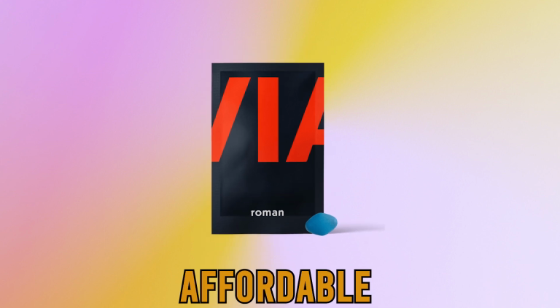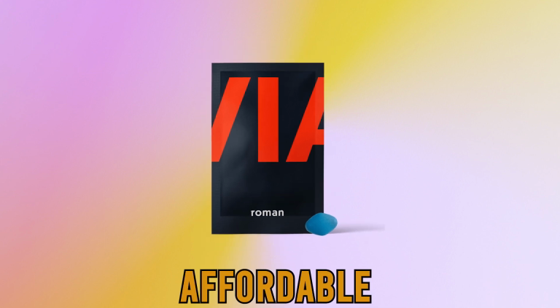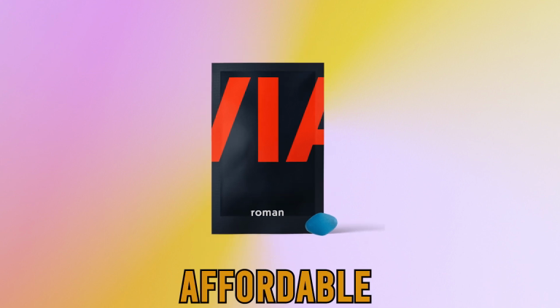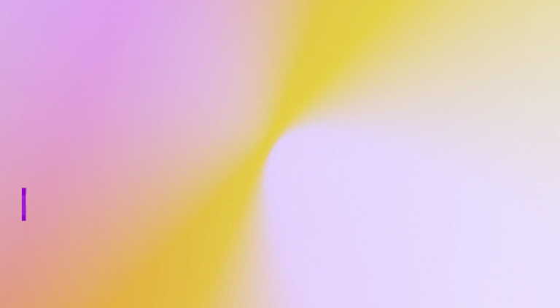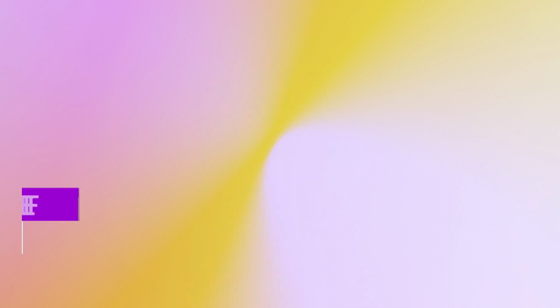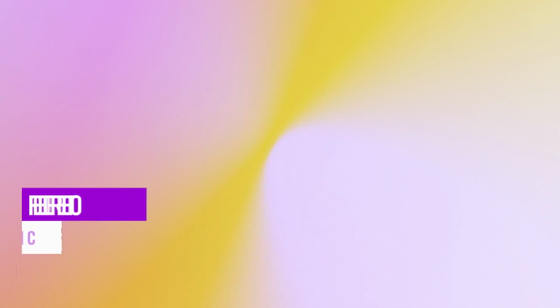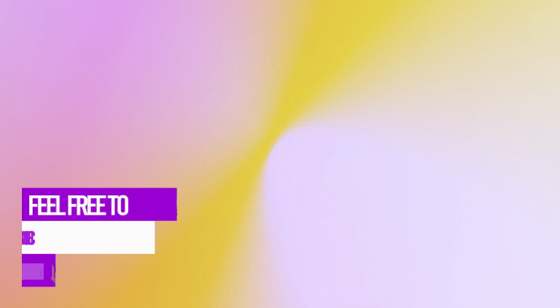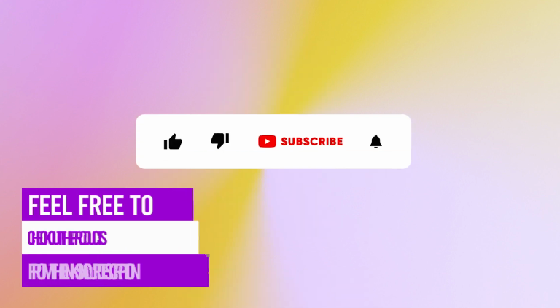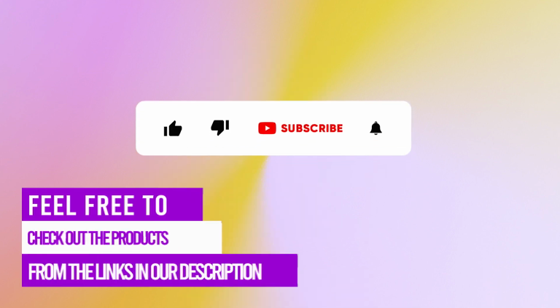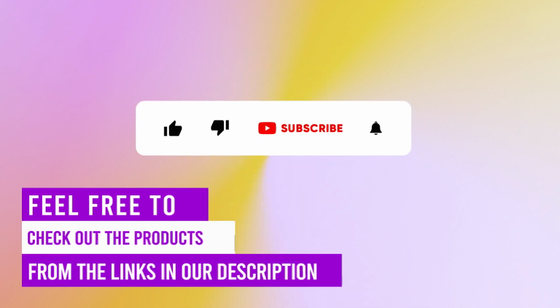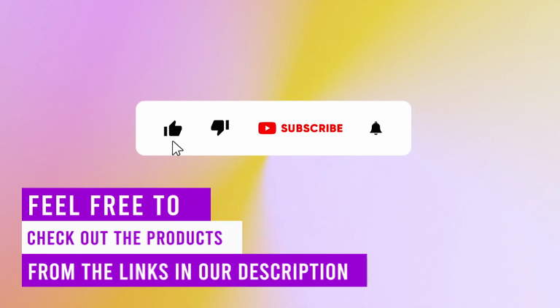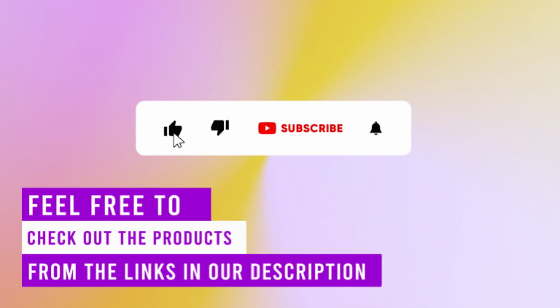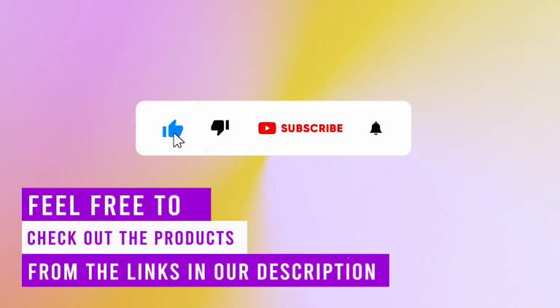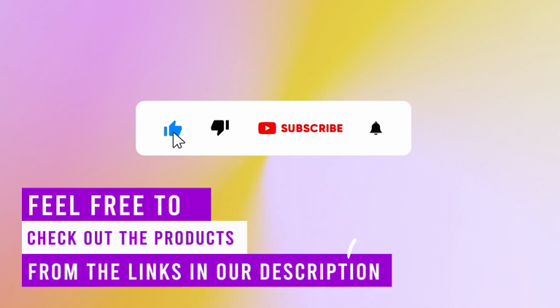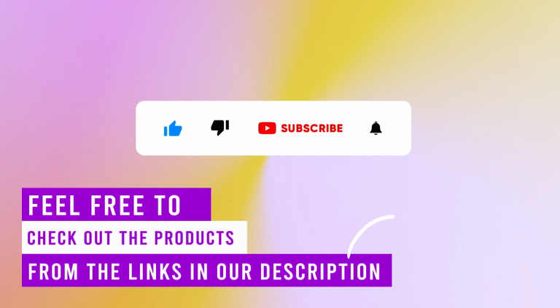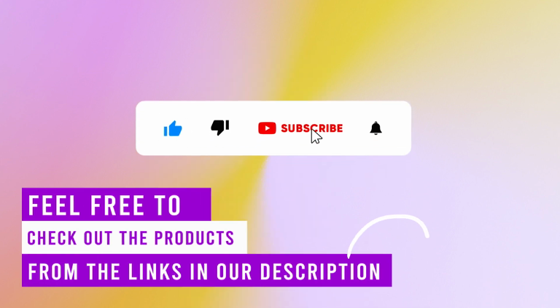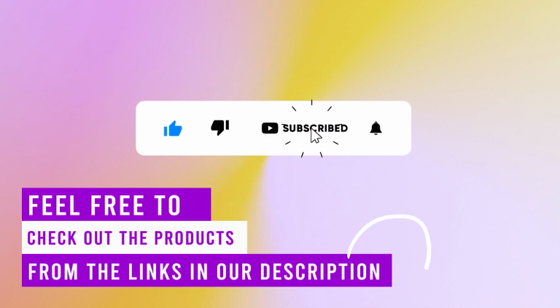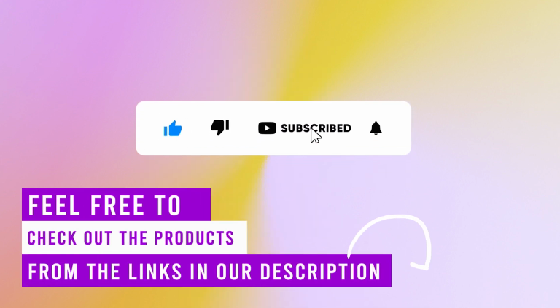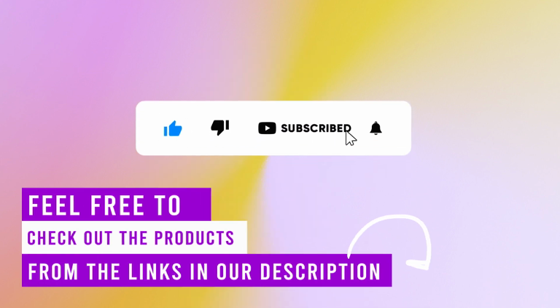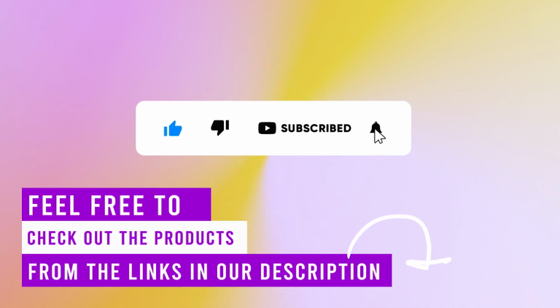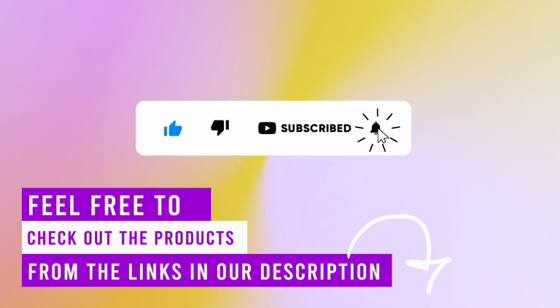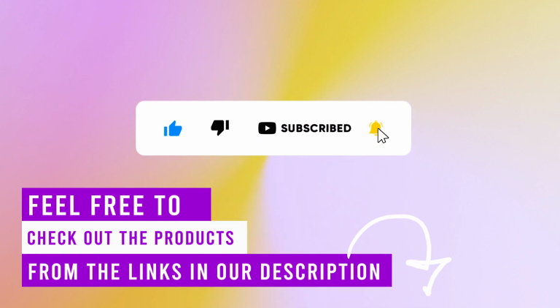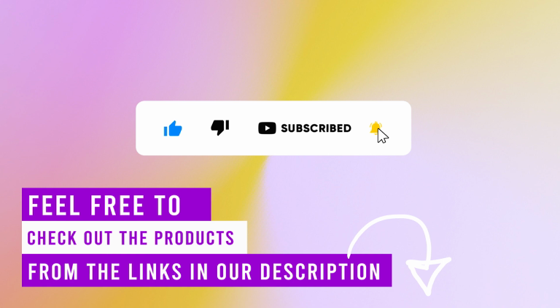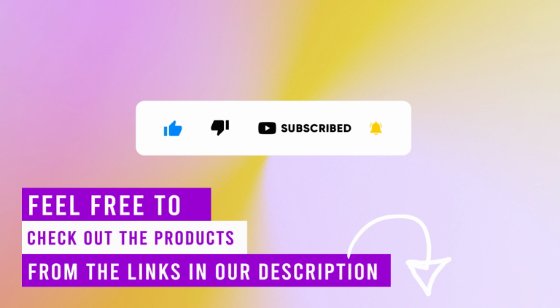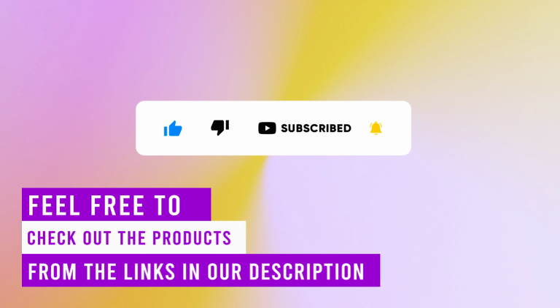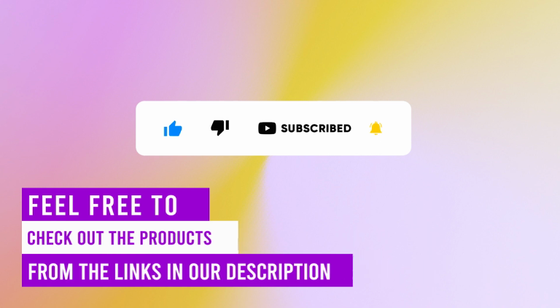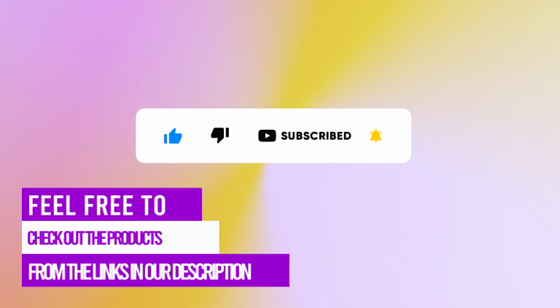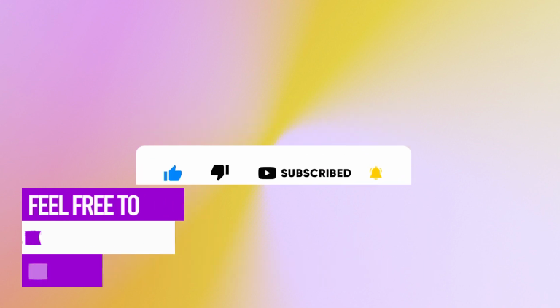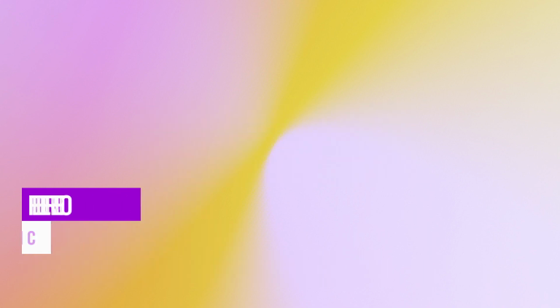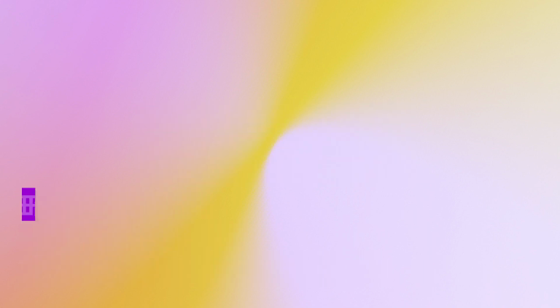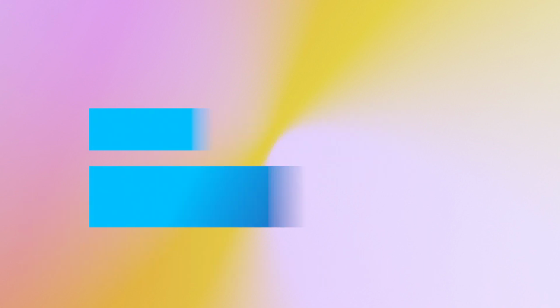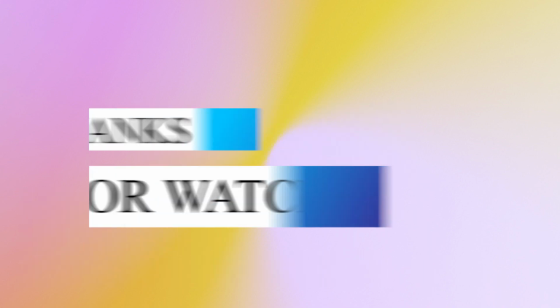Feel free to check out the products from the links in our description. Thanks for watching!